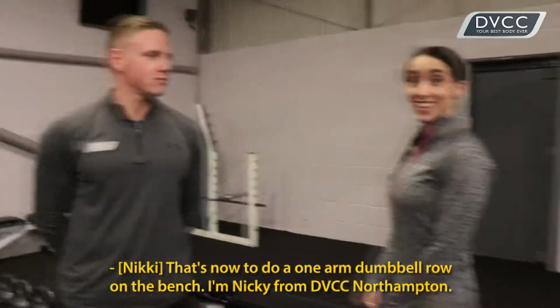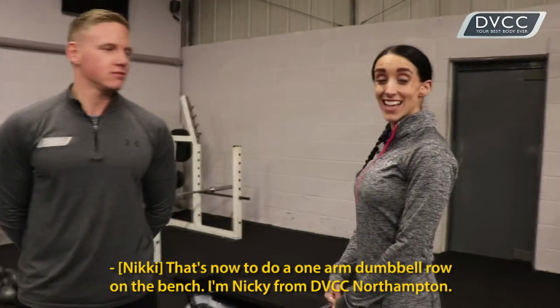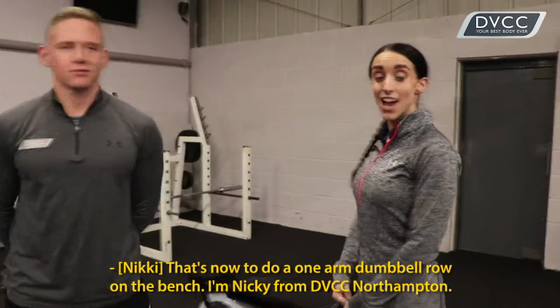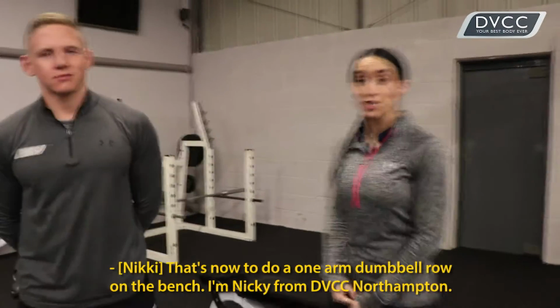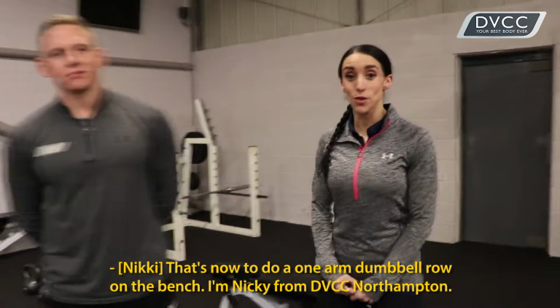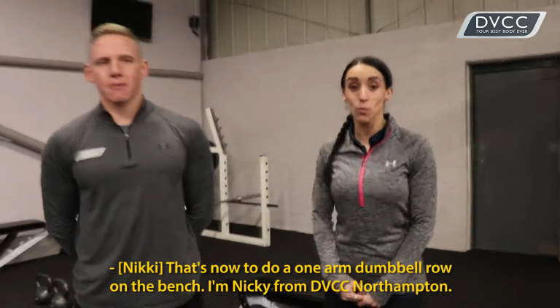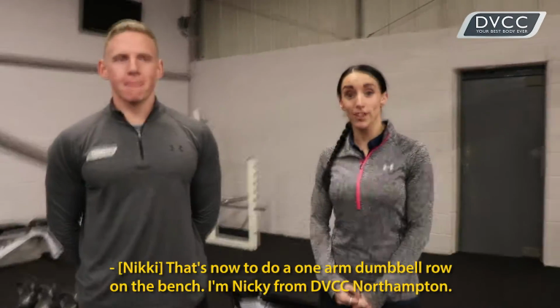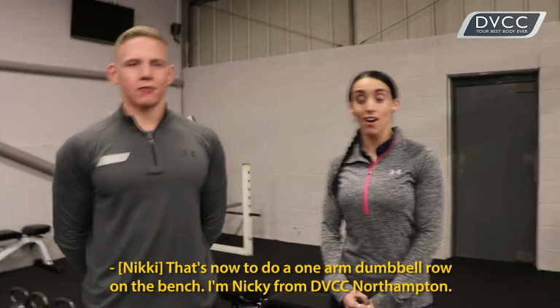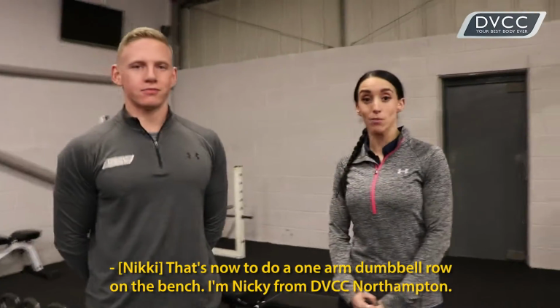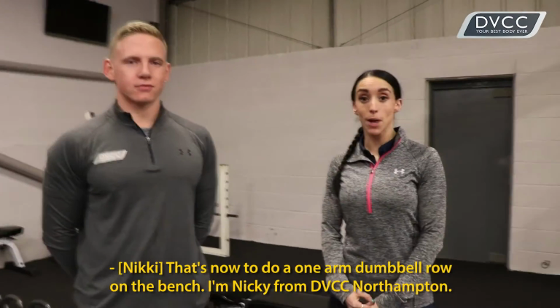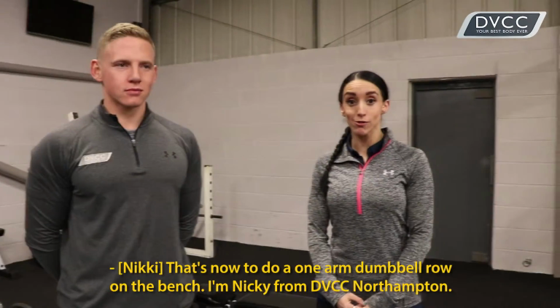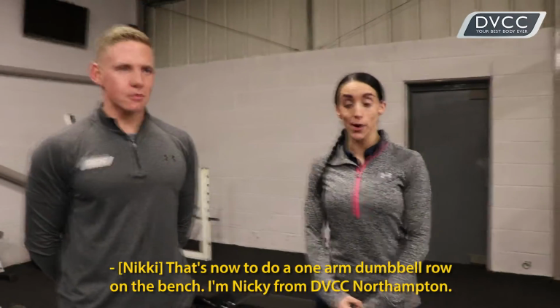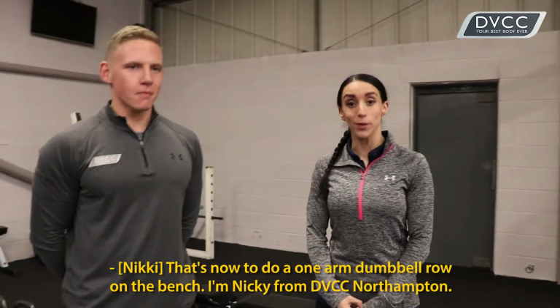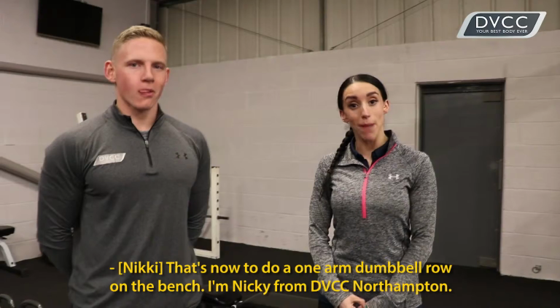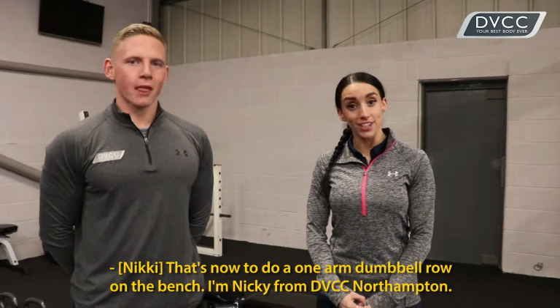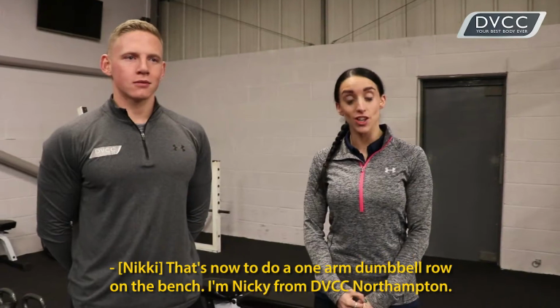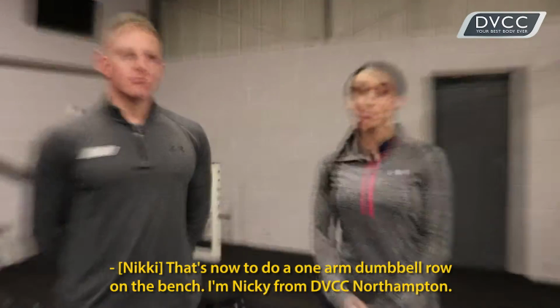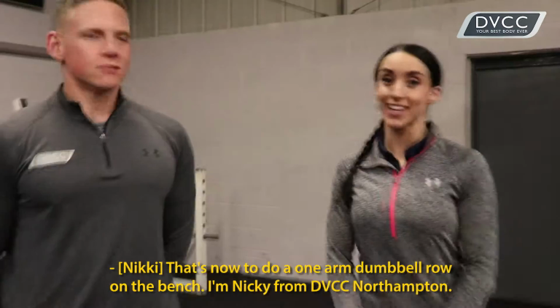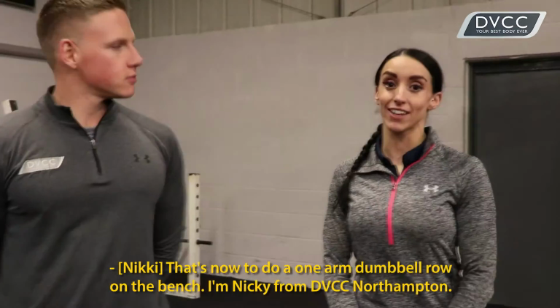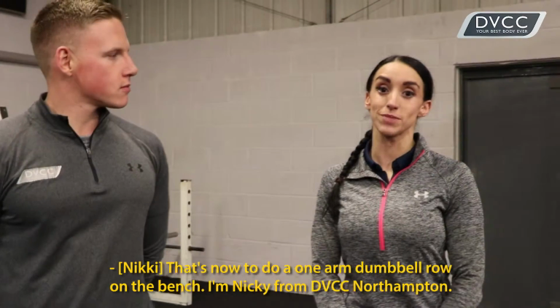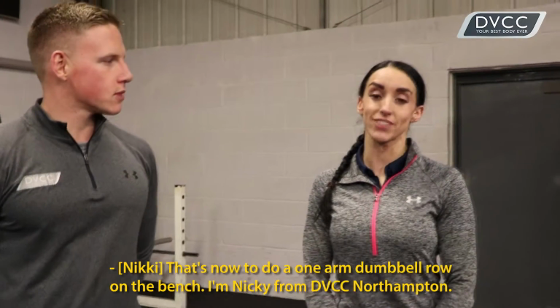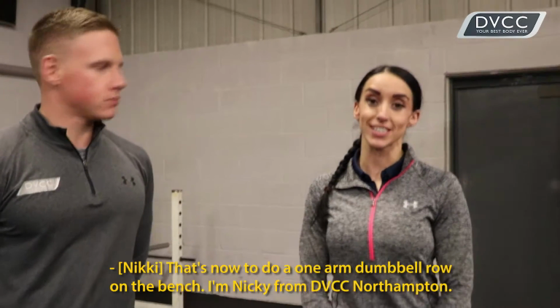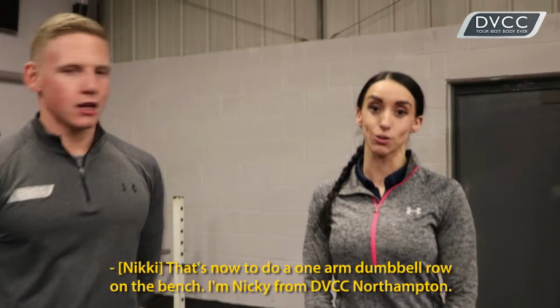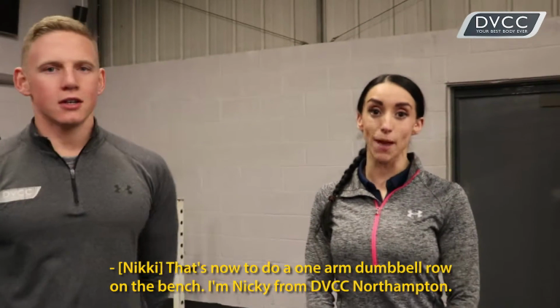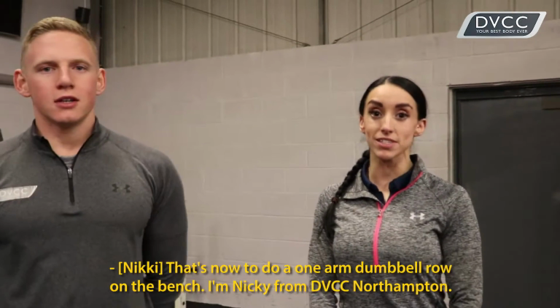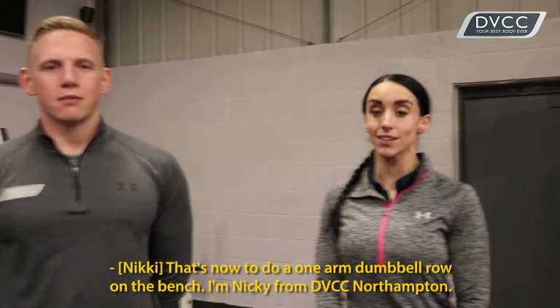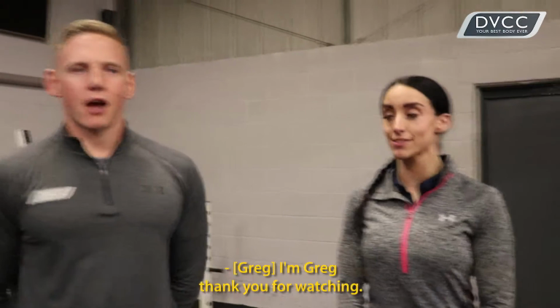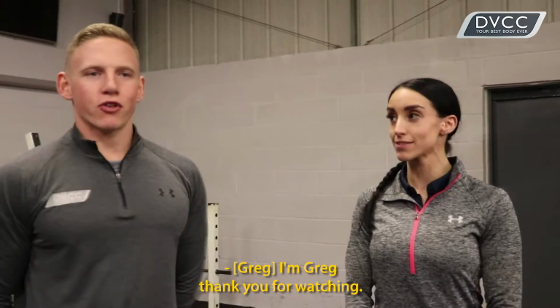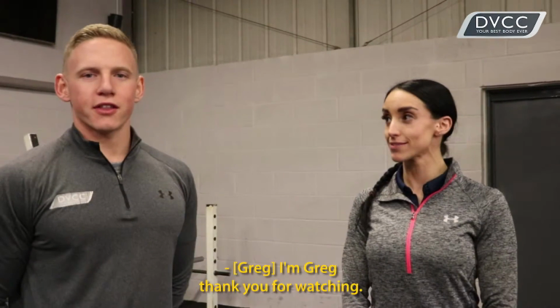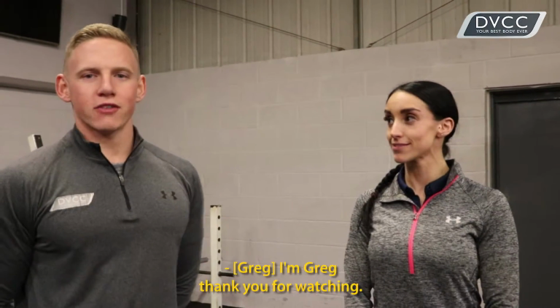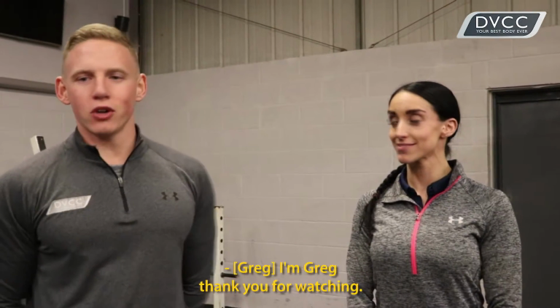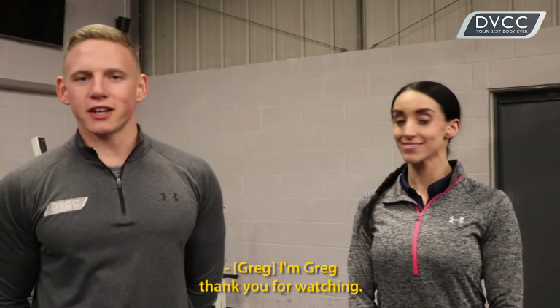And that's how to do a one-arm dumbbell row on a bench. I'm Nikki from DVCC Northampton and I'm Greg — thank you for watching.